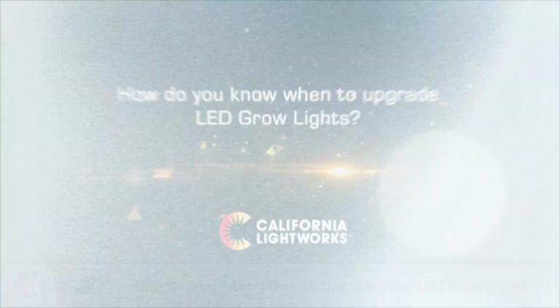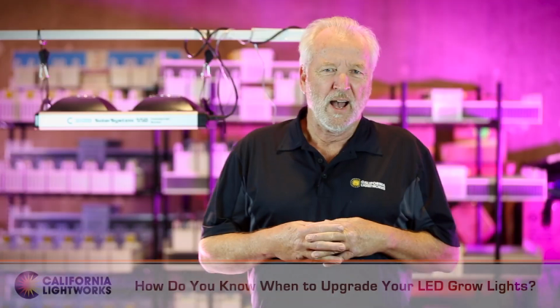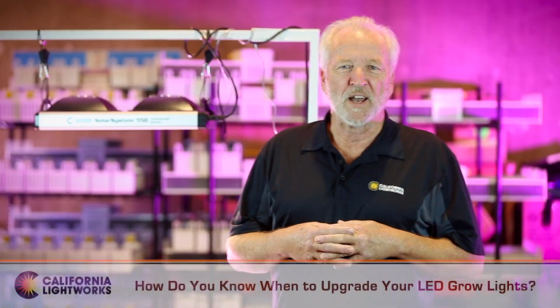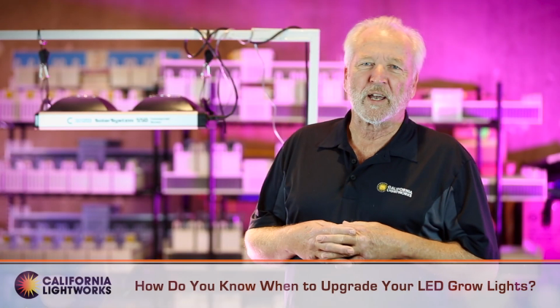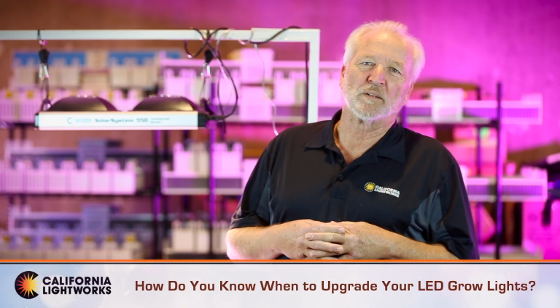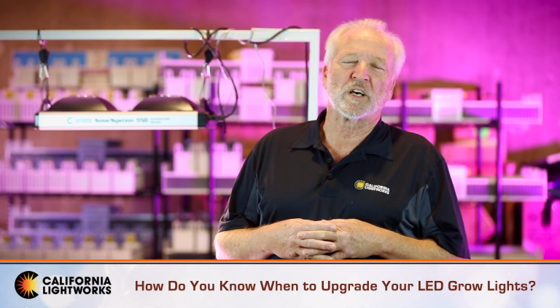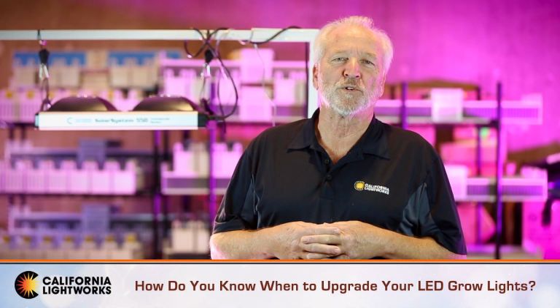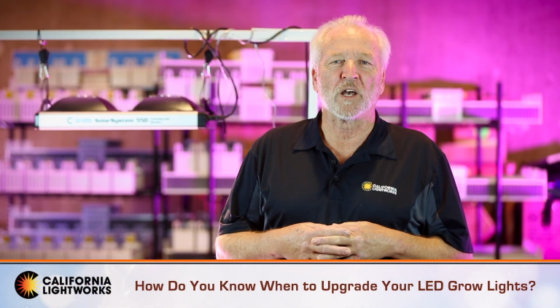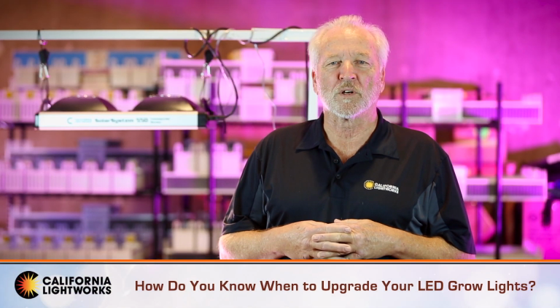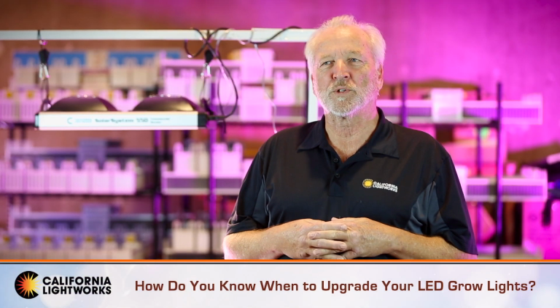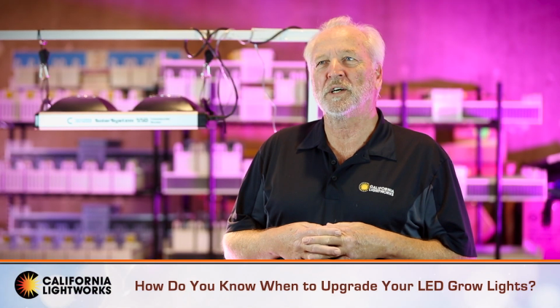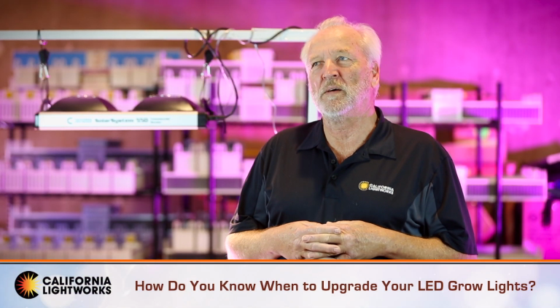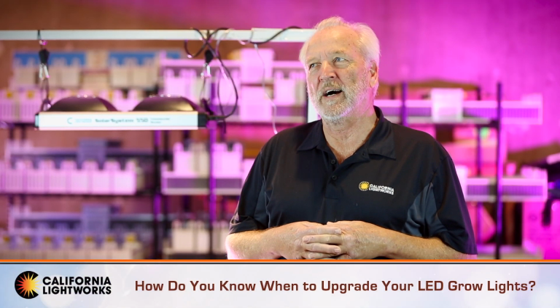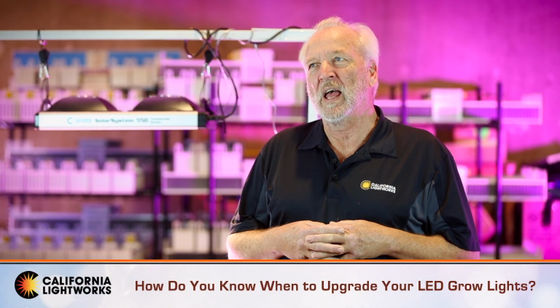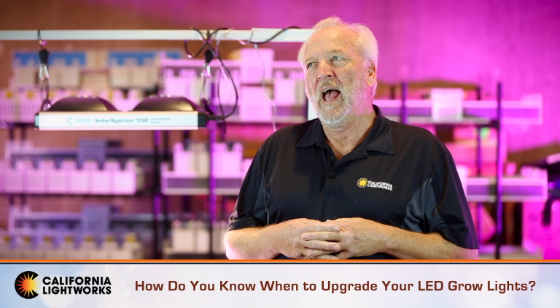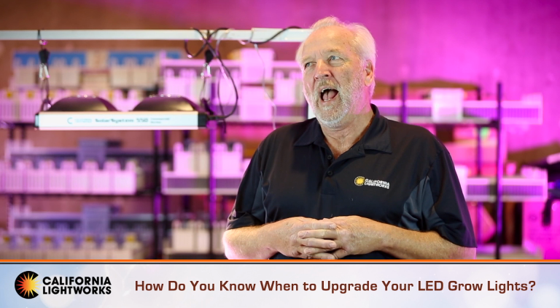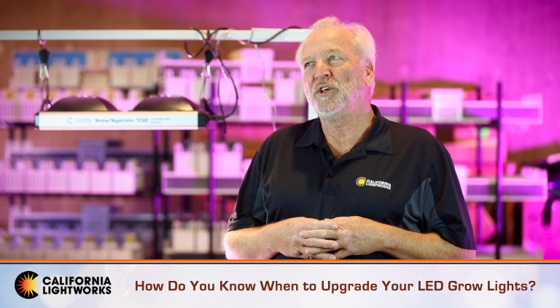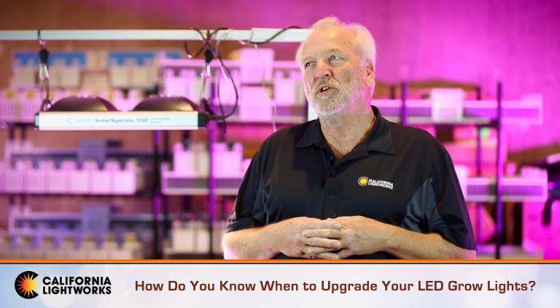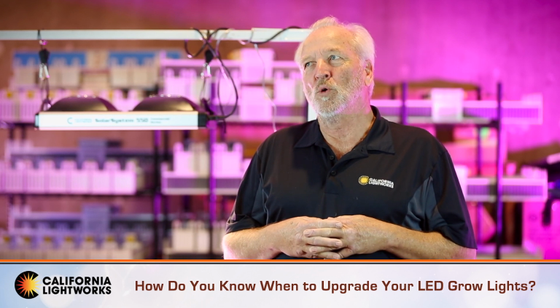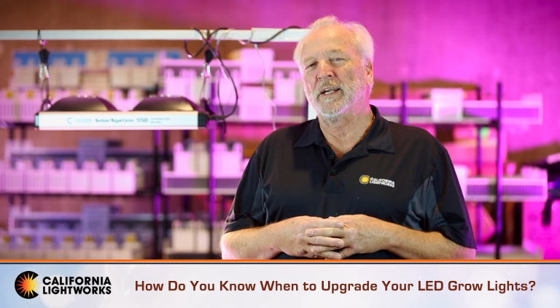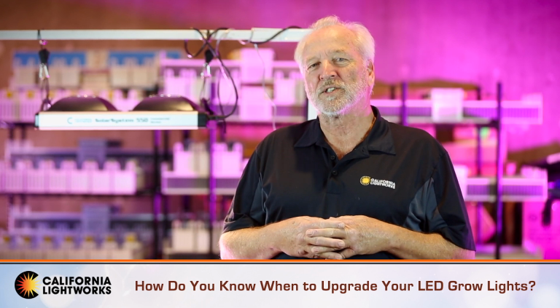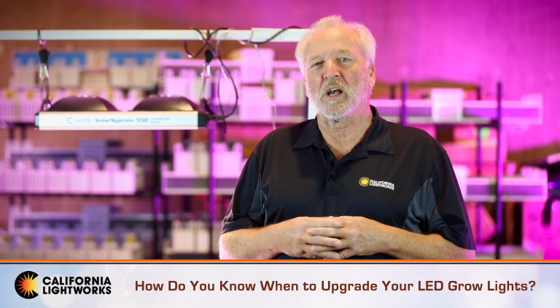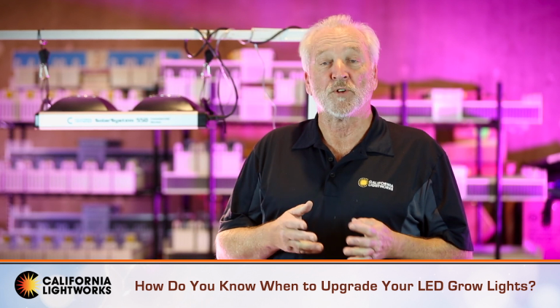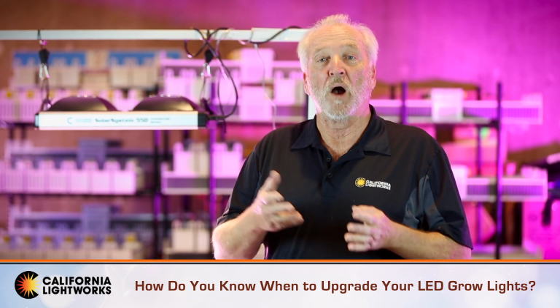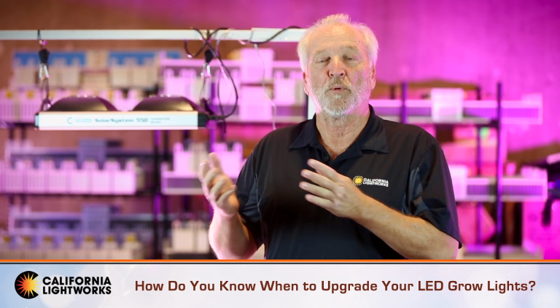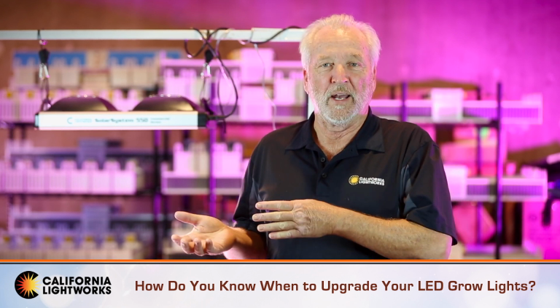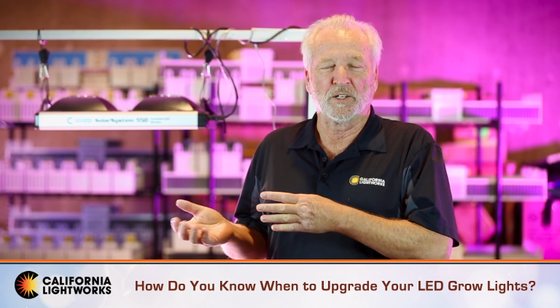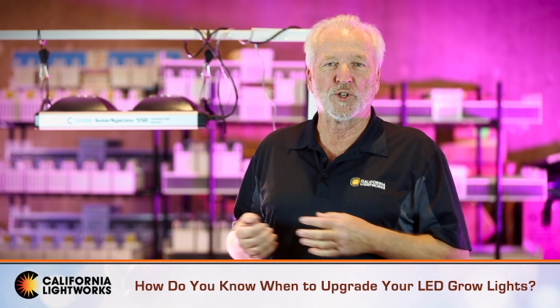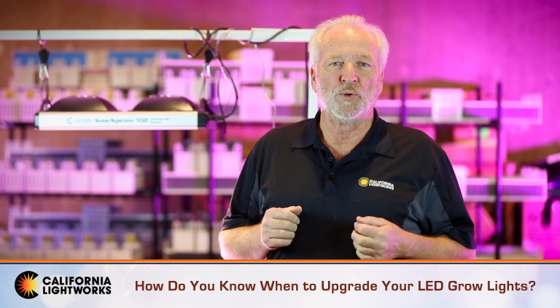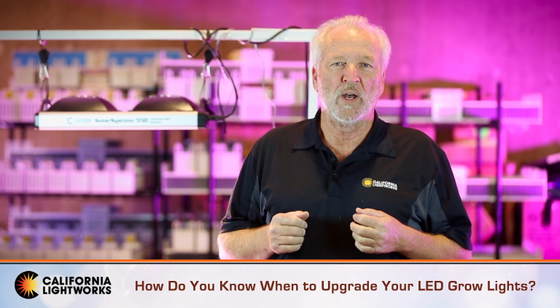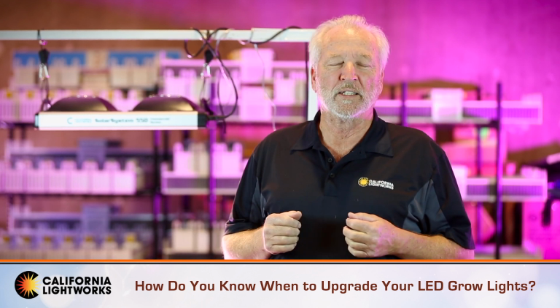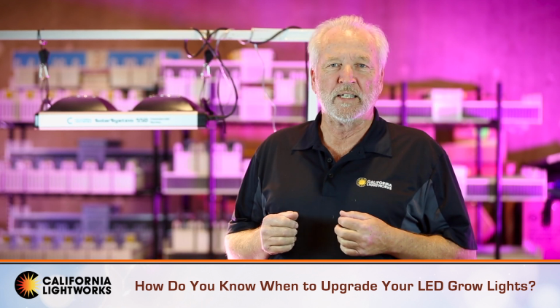Hi, Craig Adams, California Lightworks. We're talking about how do you know when it's time to upgrade to LEDs.